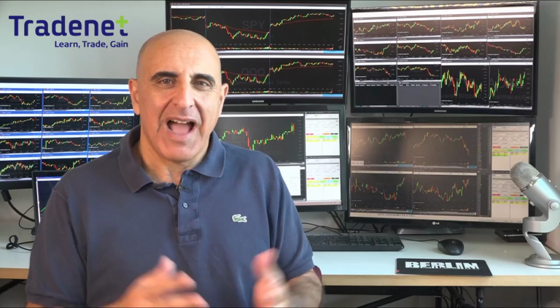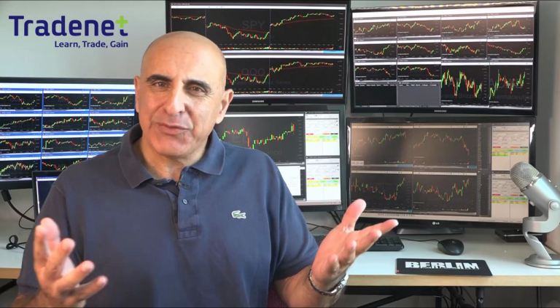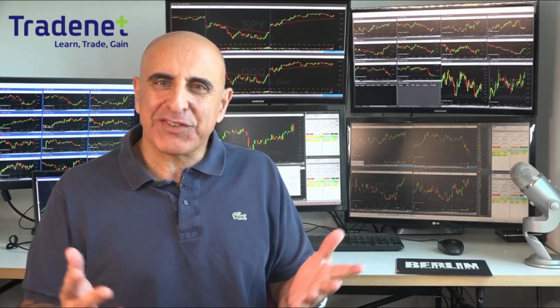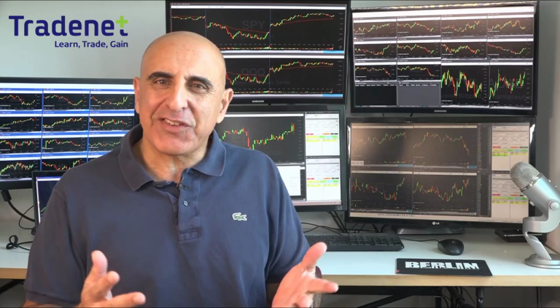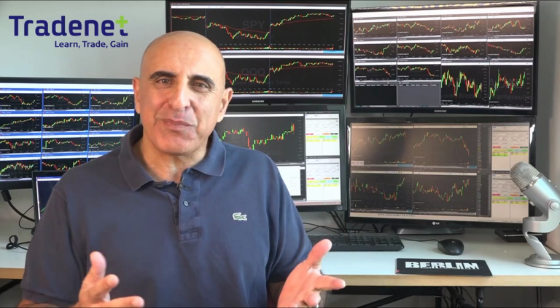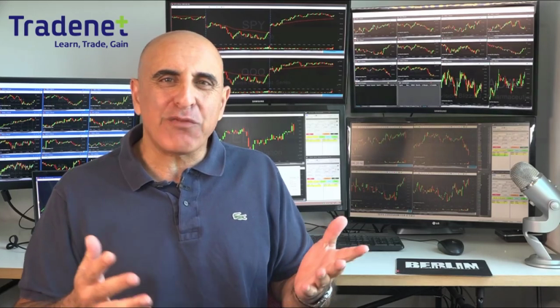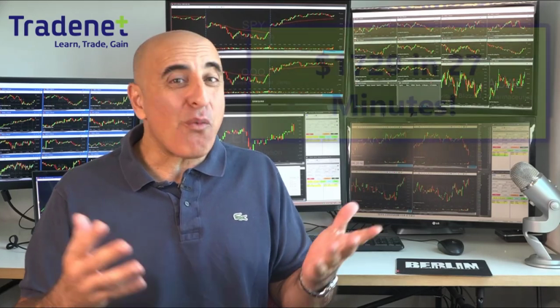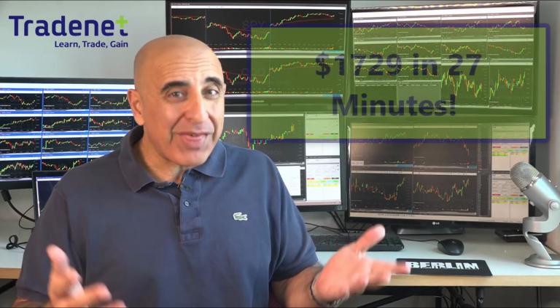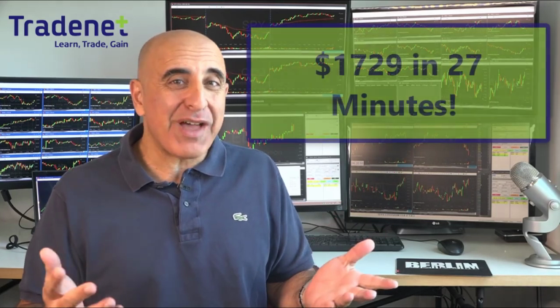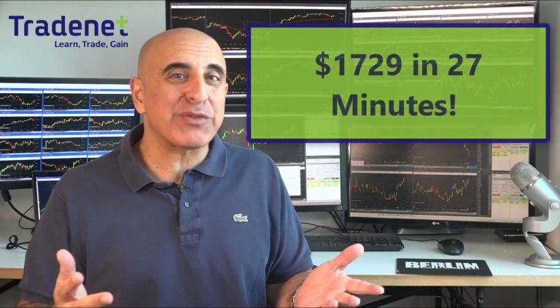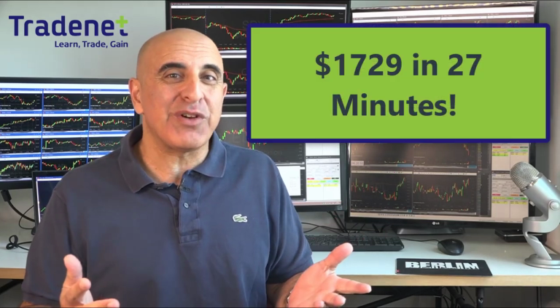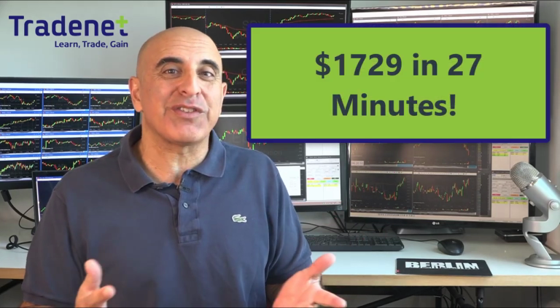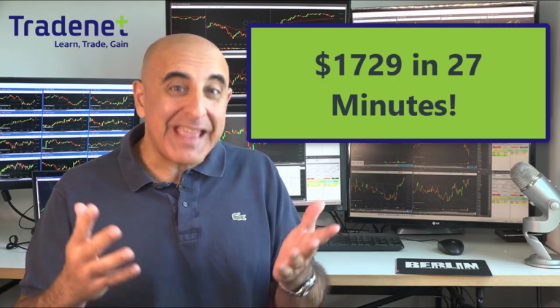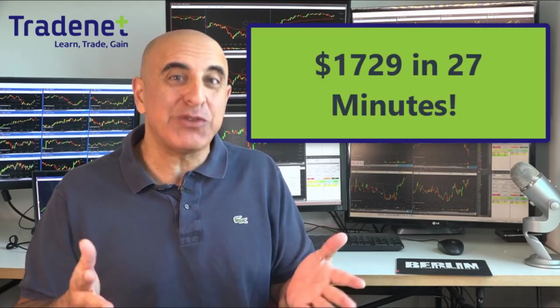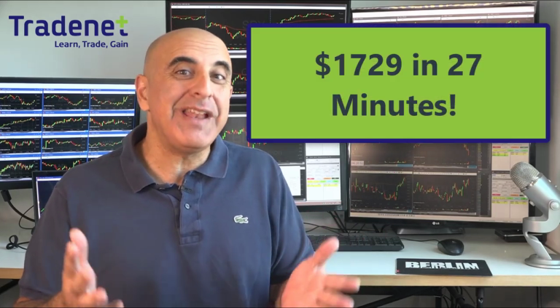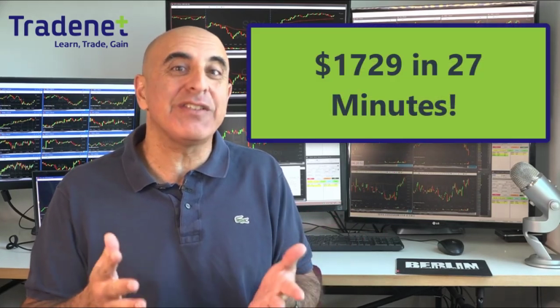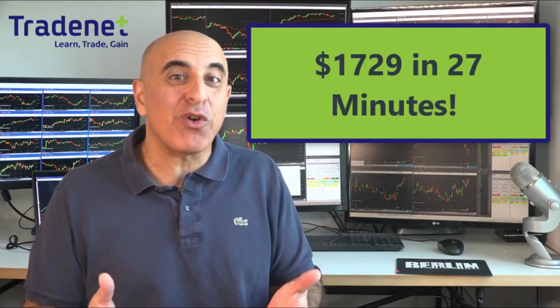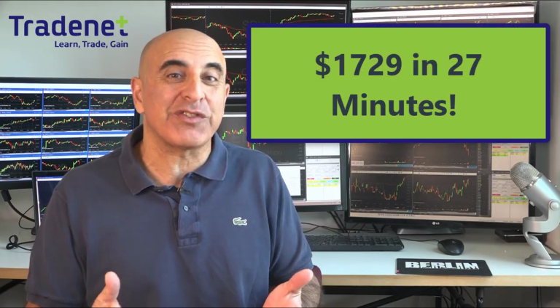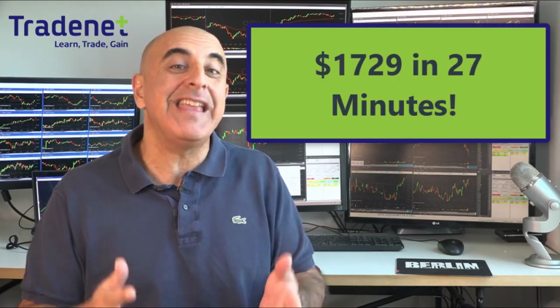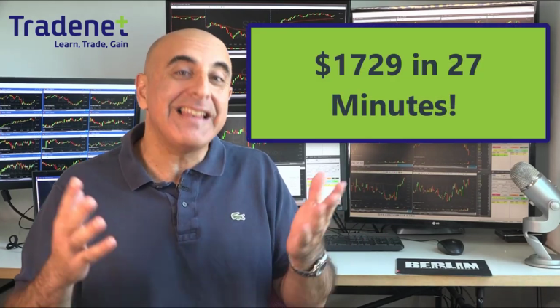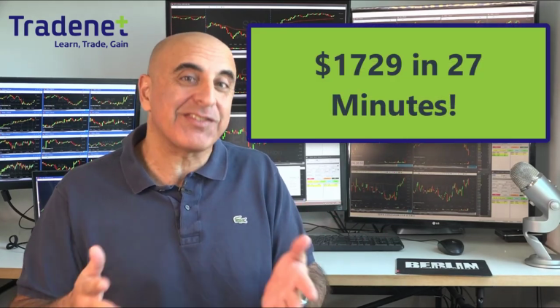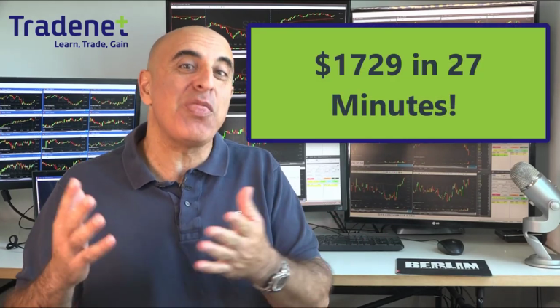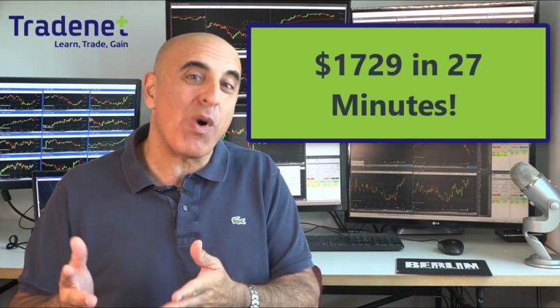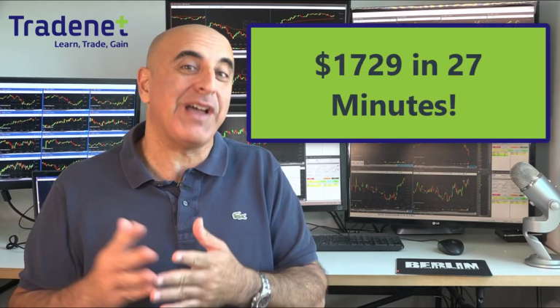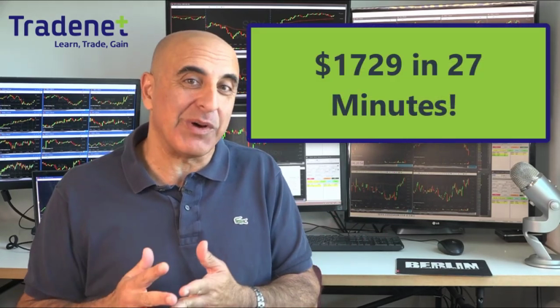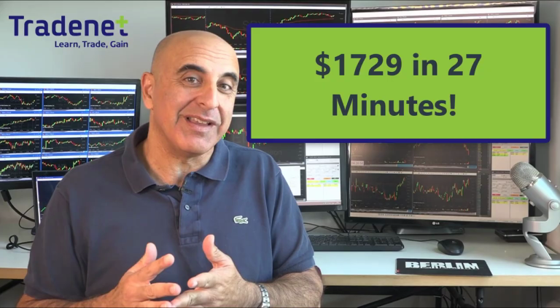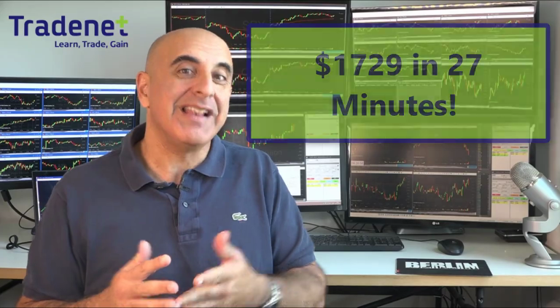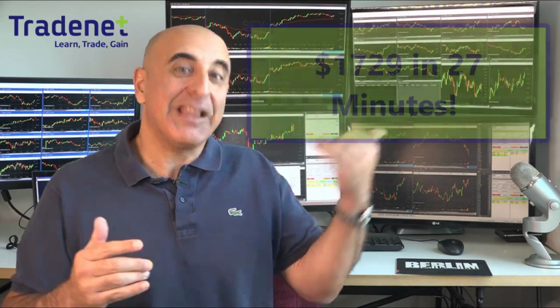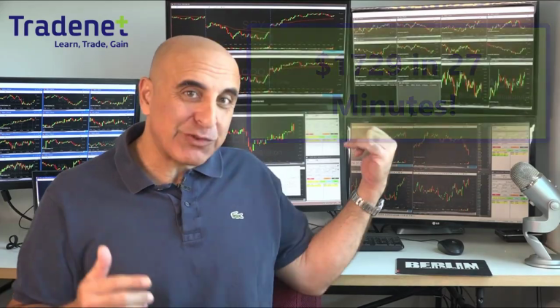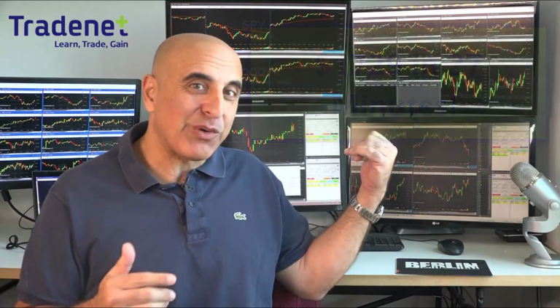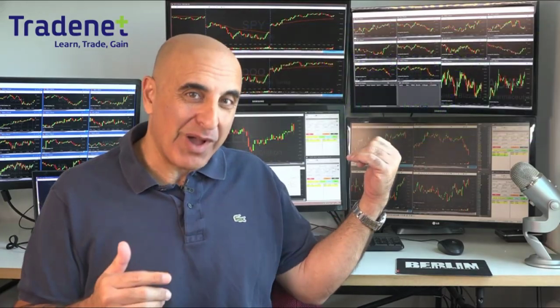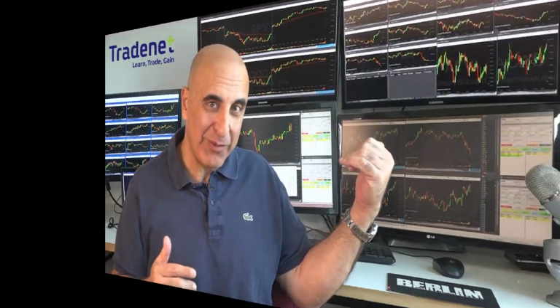Hi traders. I just made over $1,000 day trading stocks in less than one hour. Let me show you how.